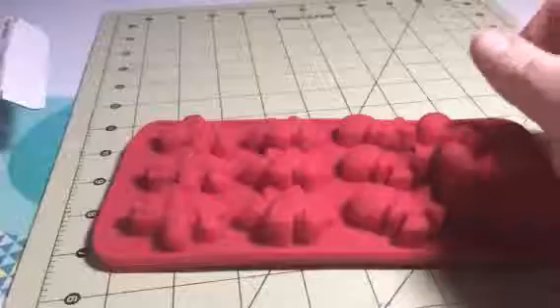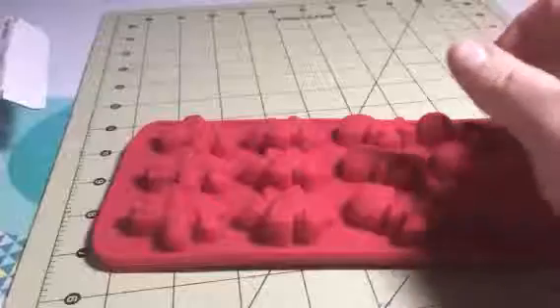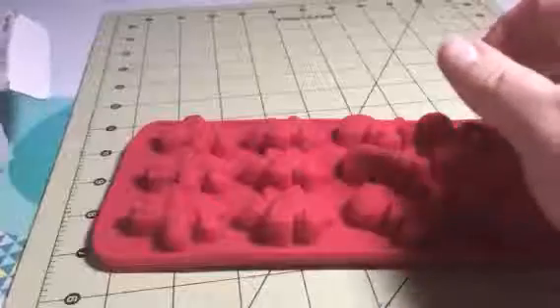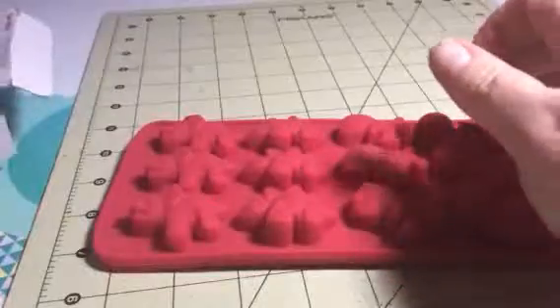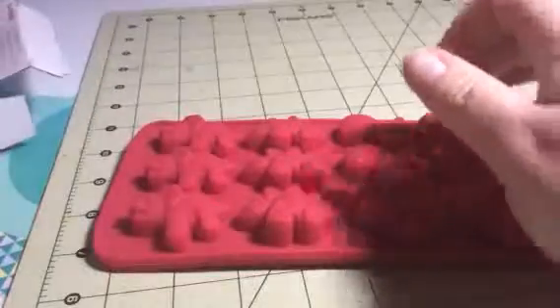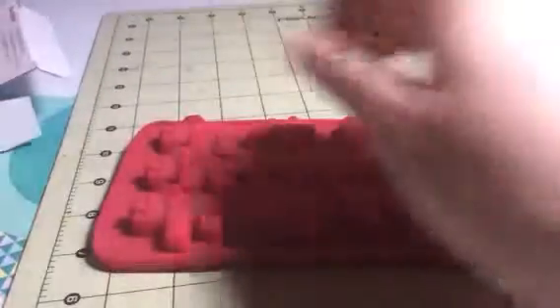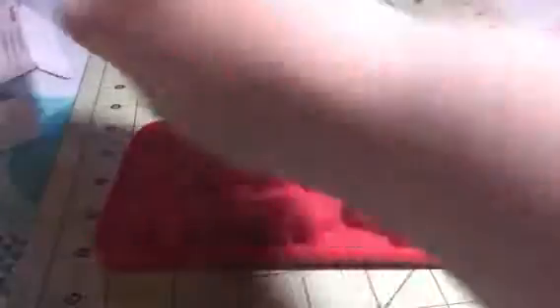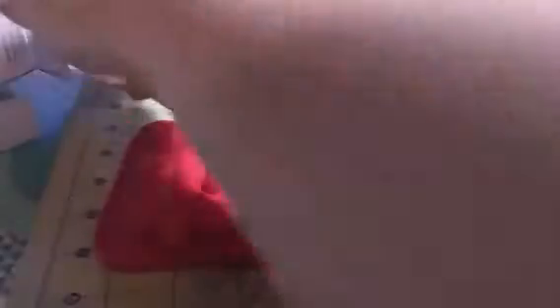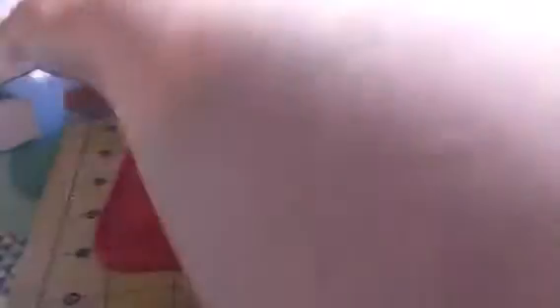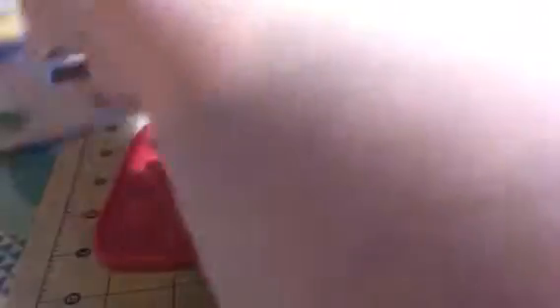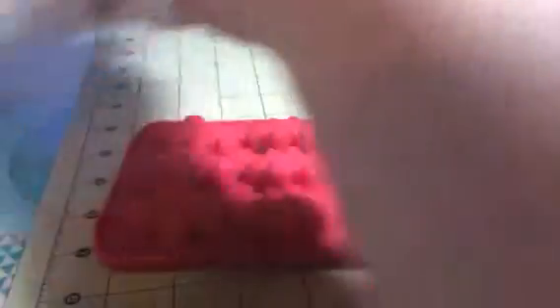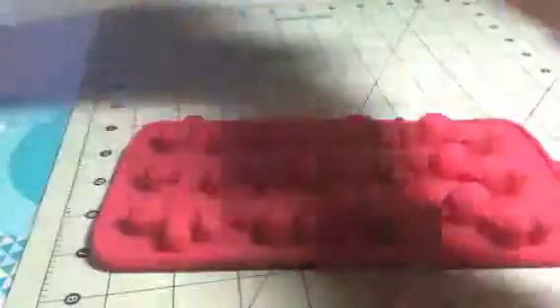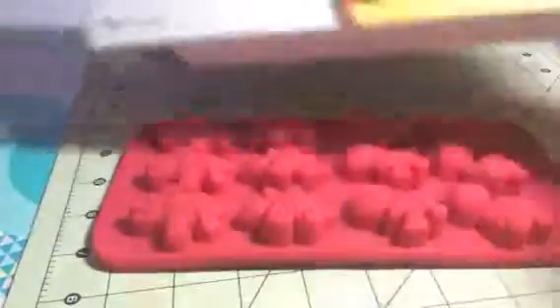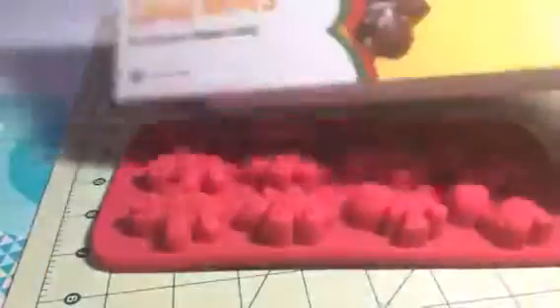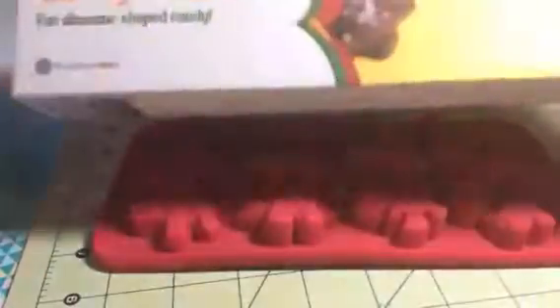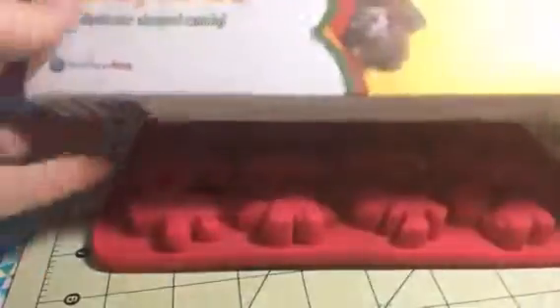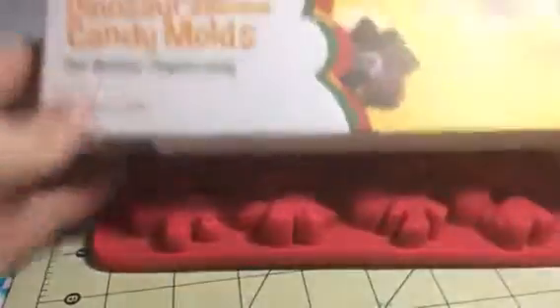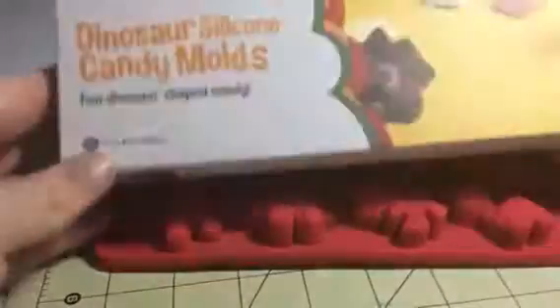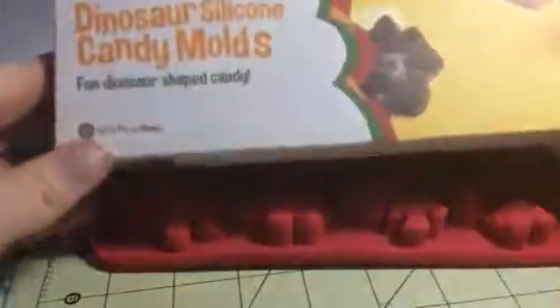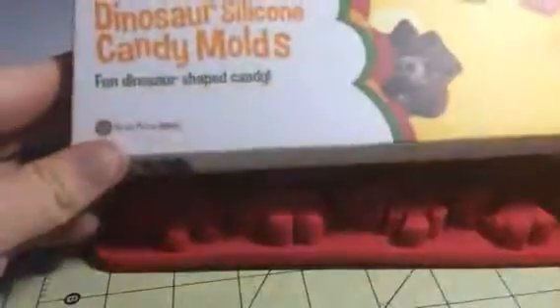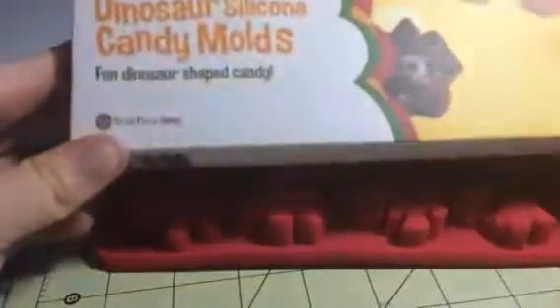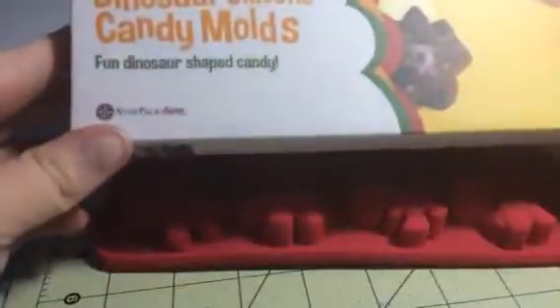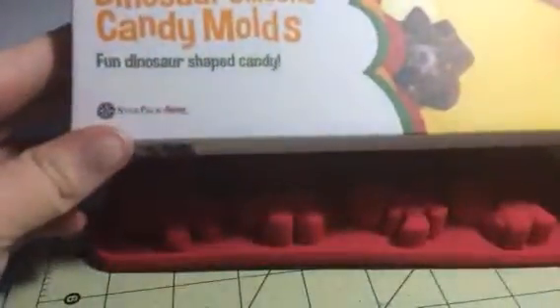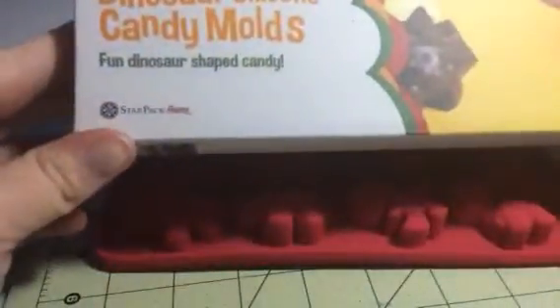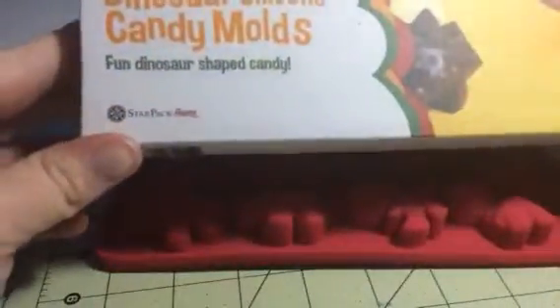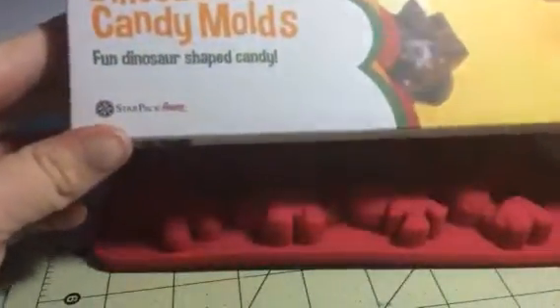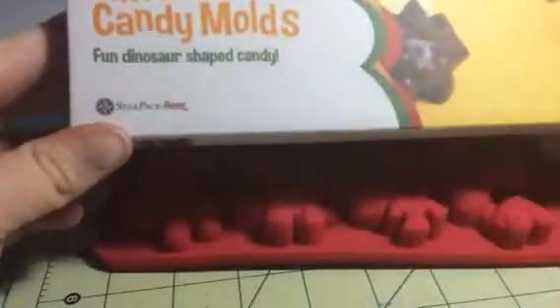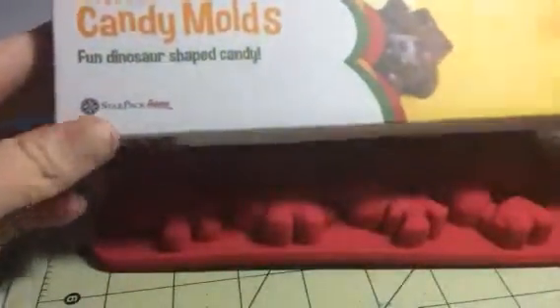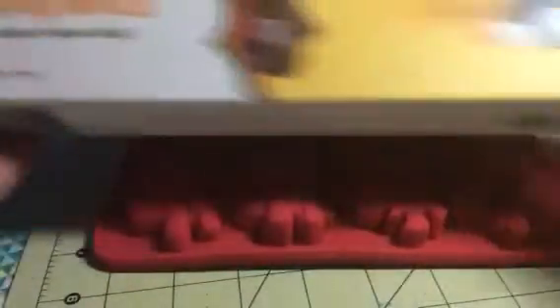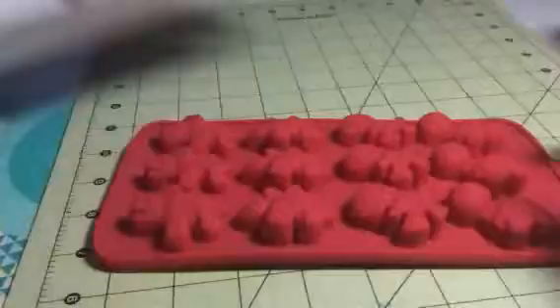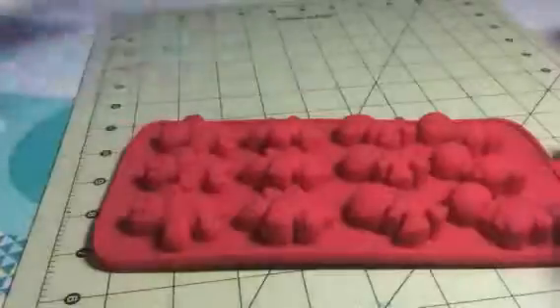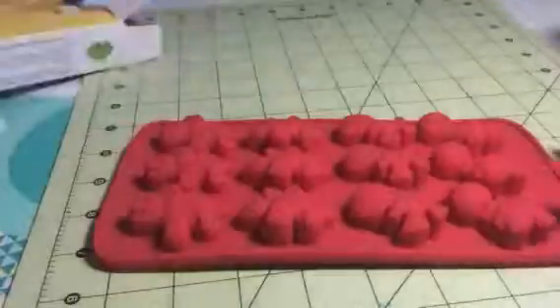Hey everybody, this is Bethany from Sweepstakes Diva. Today I'm reviewing these dinosaur silicone candy molds from Star Pack Home.